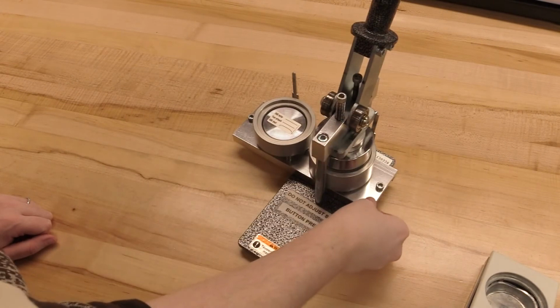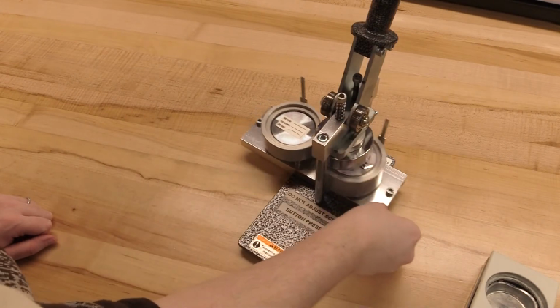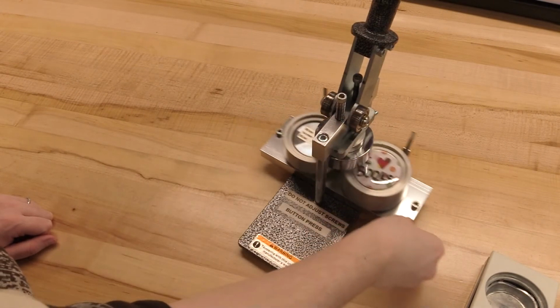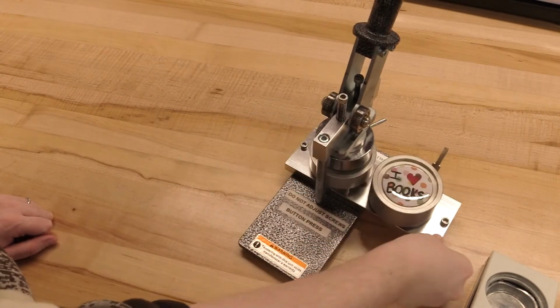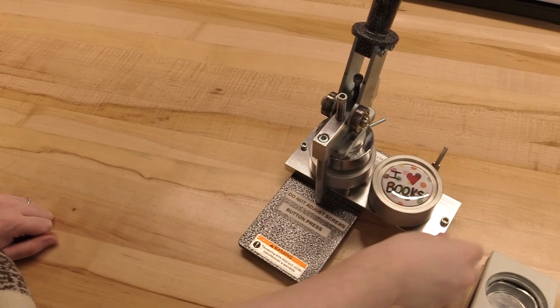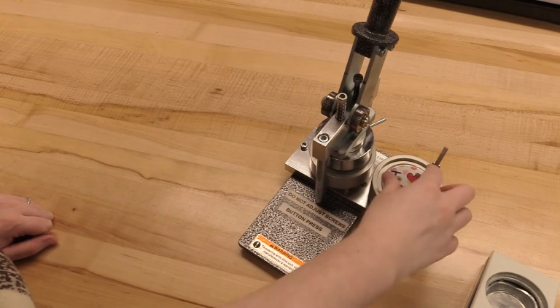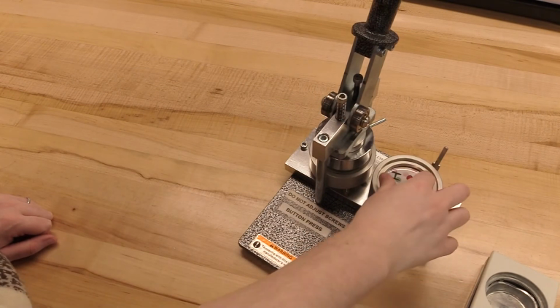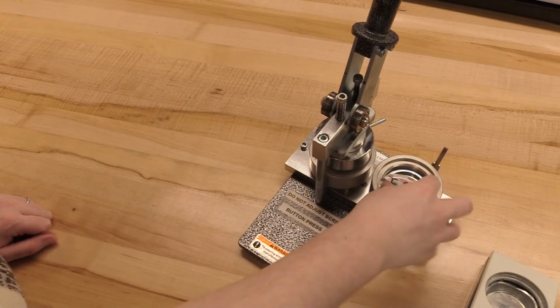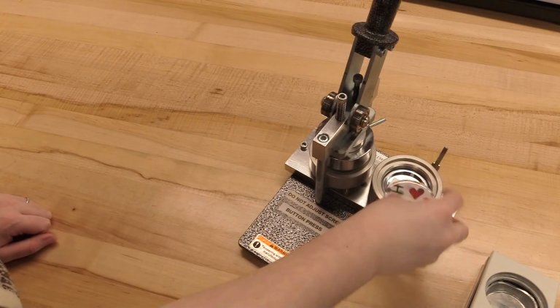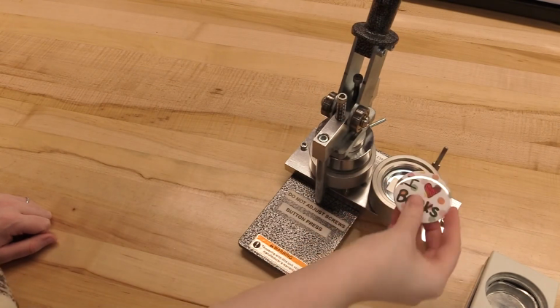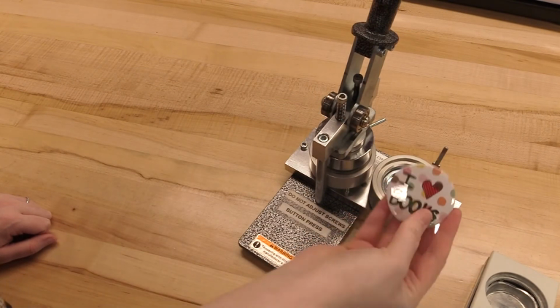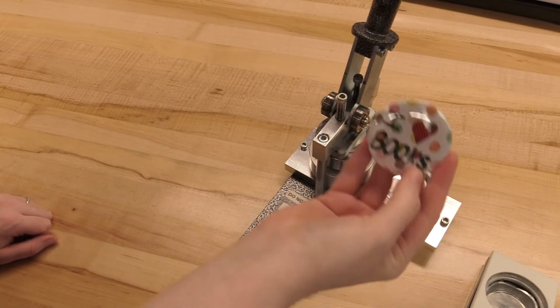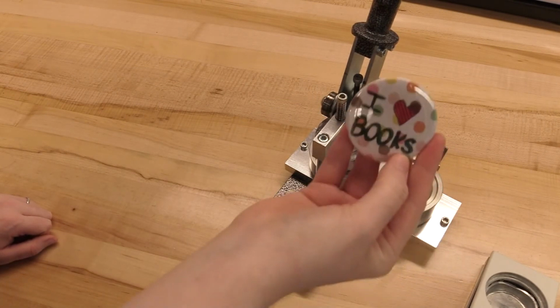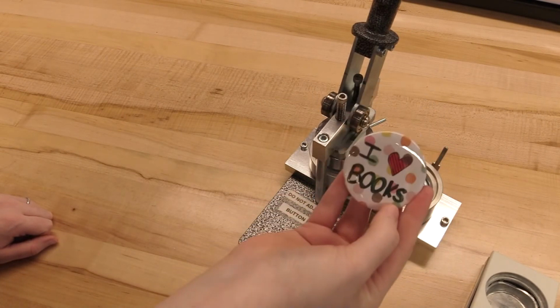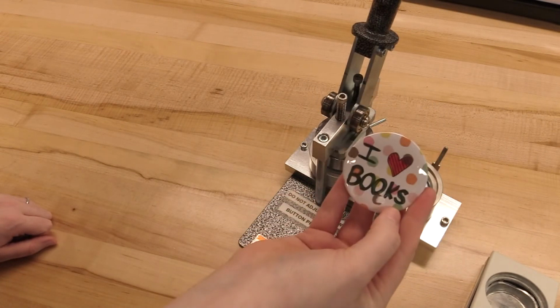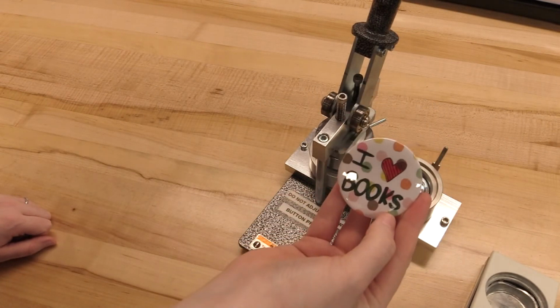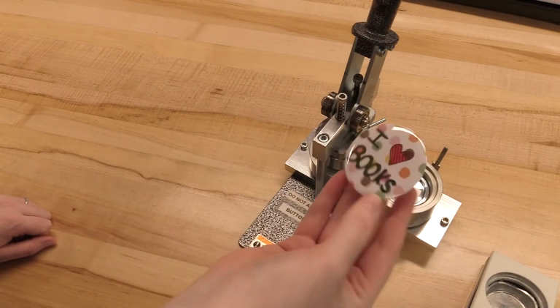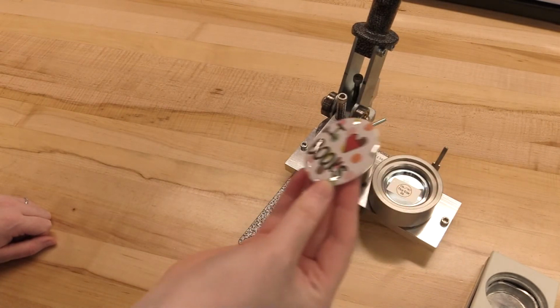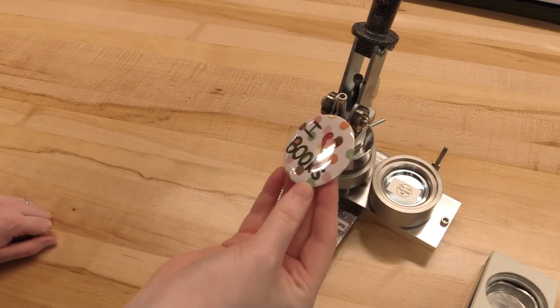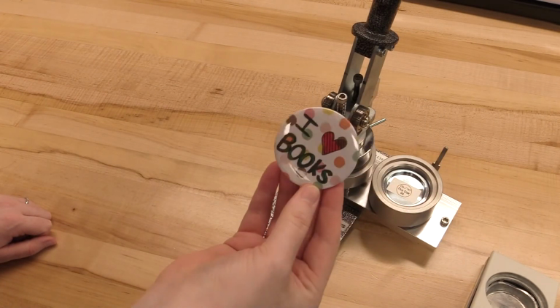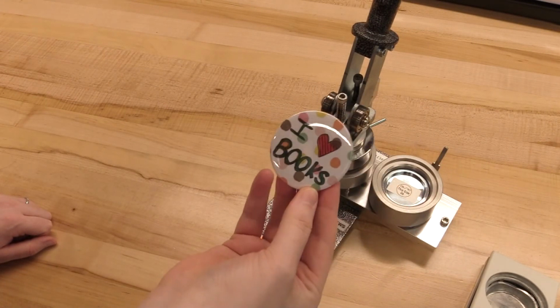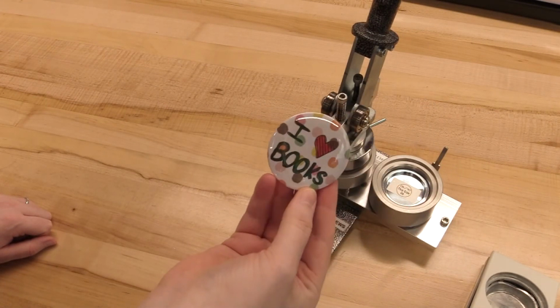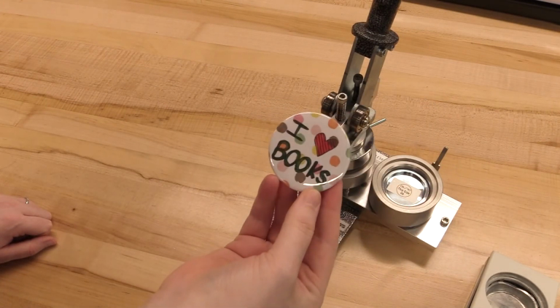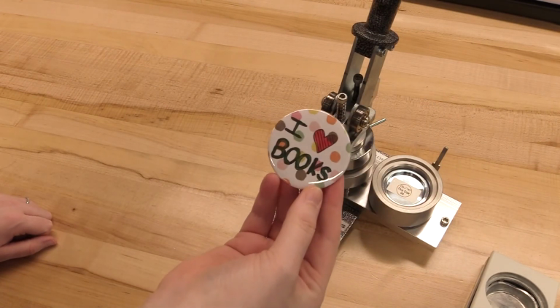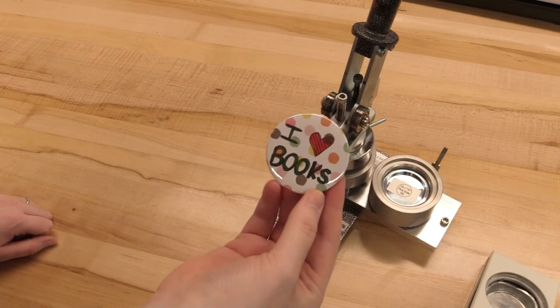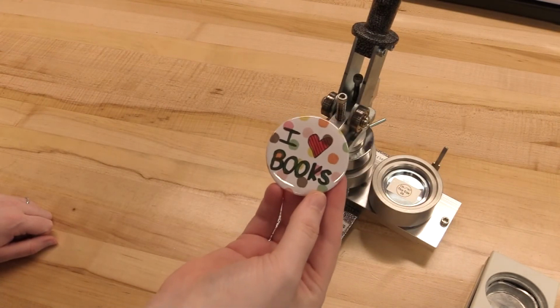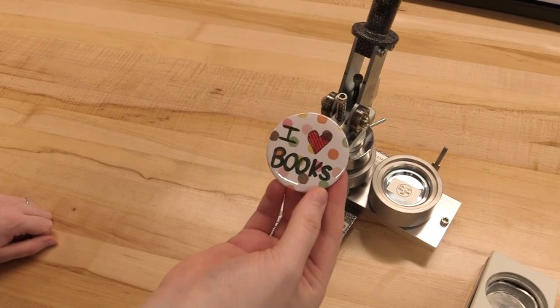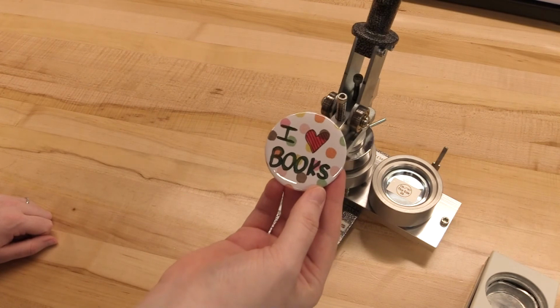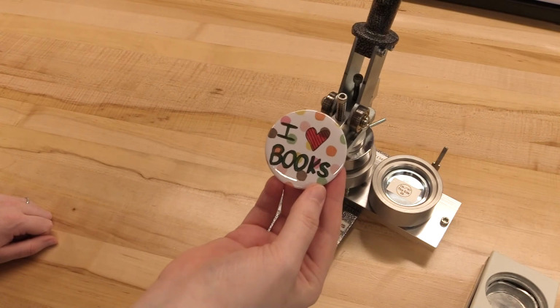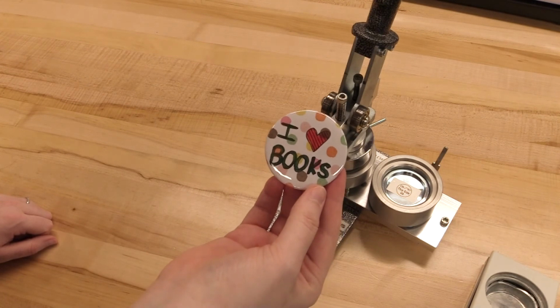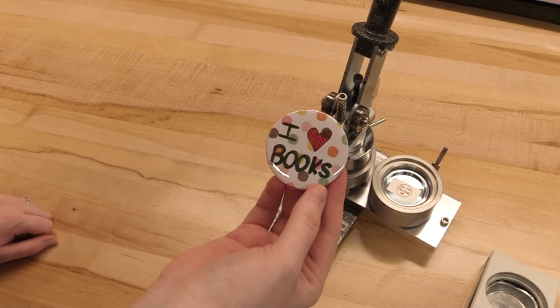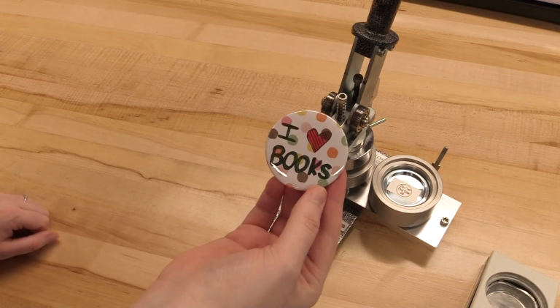Slide it out once more, and there is your button. And that's how you use the button maker here at the idea lab.